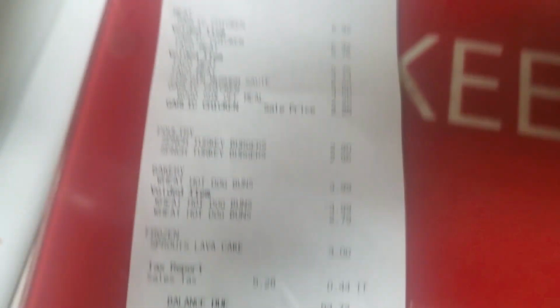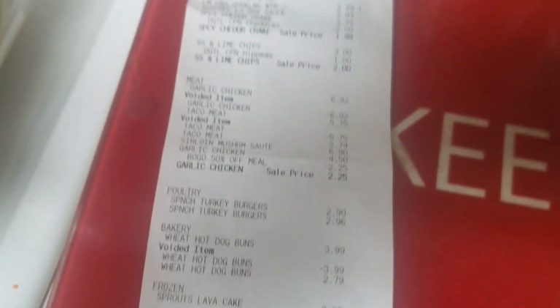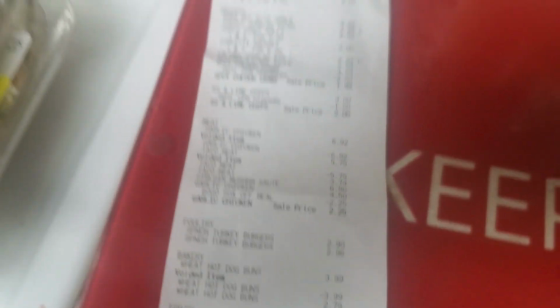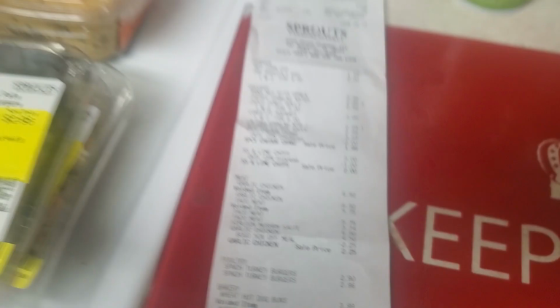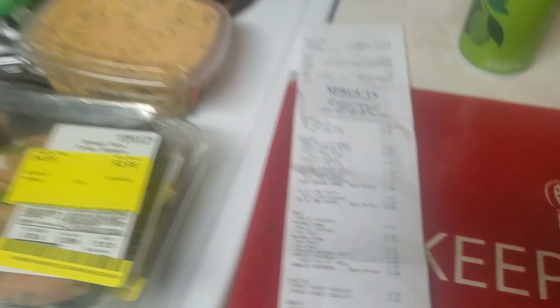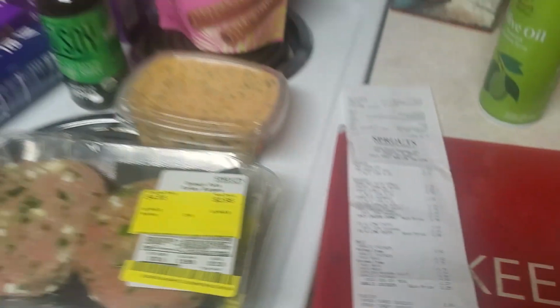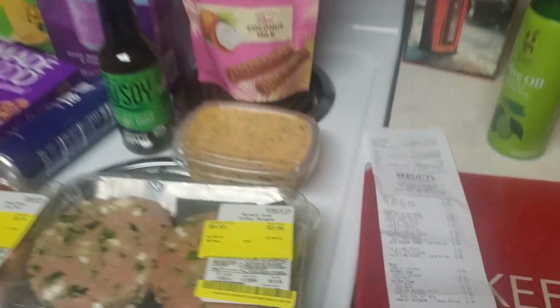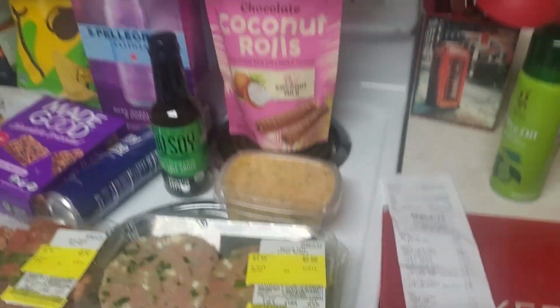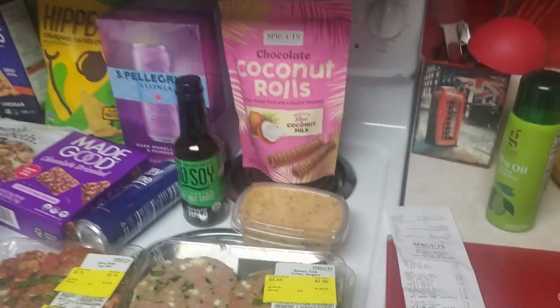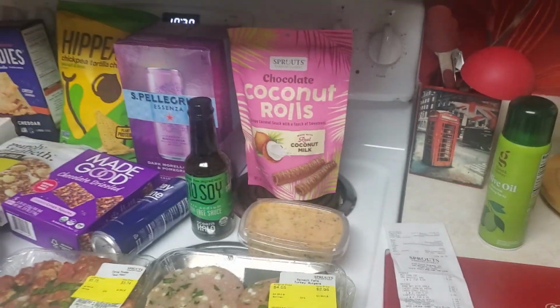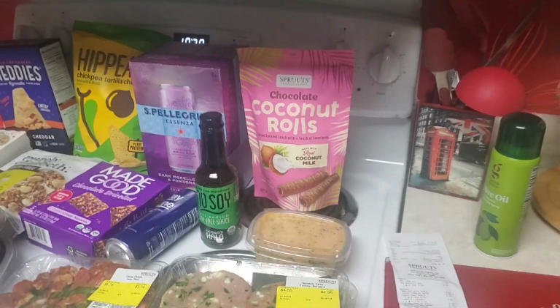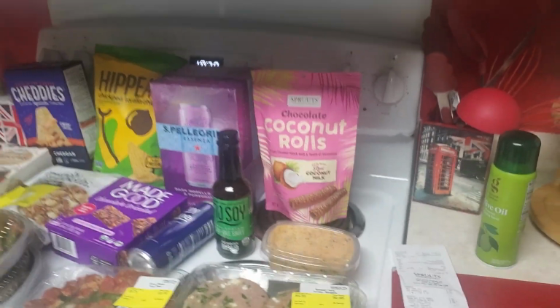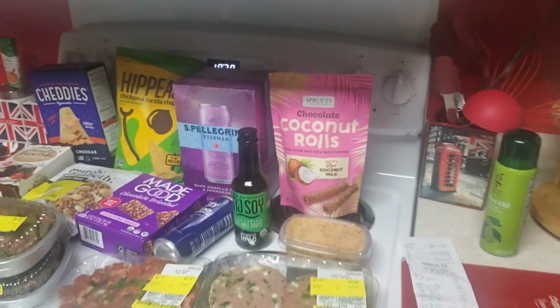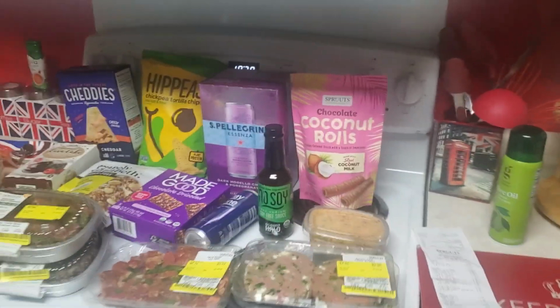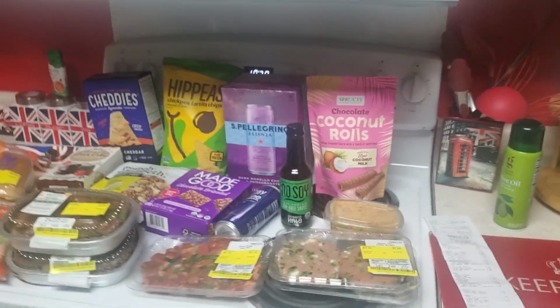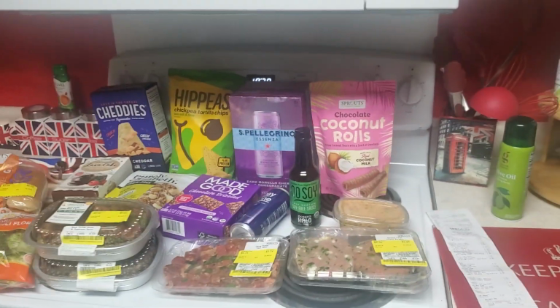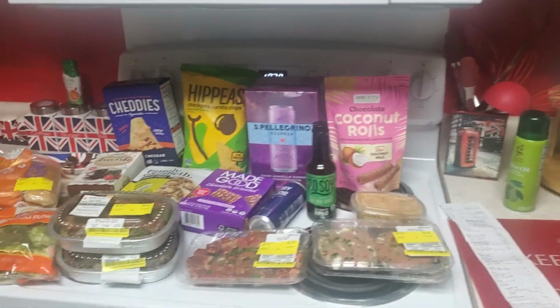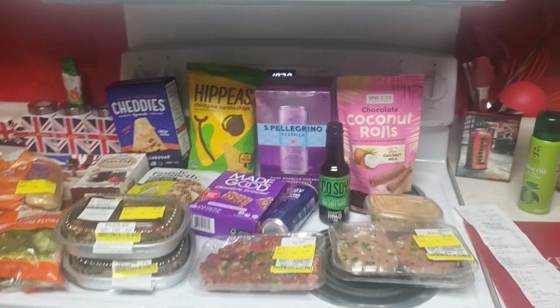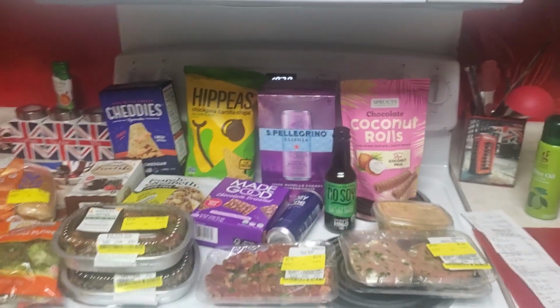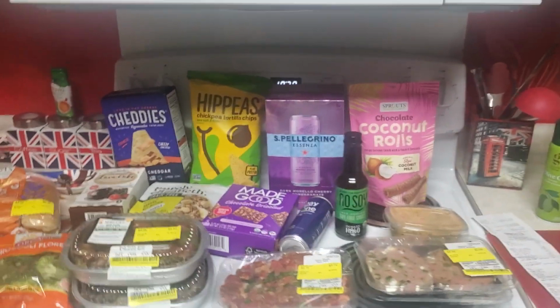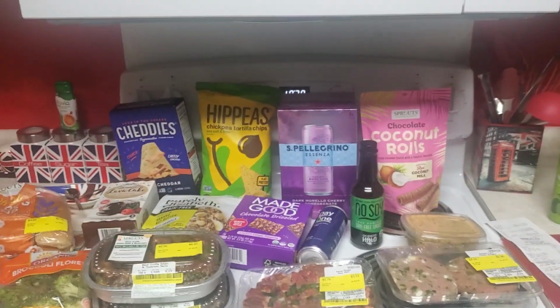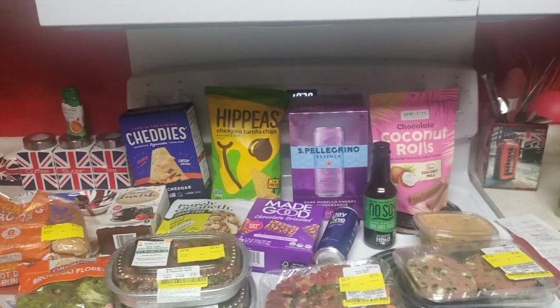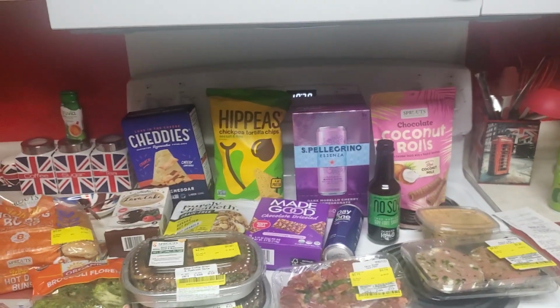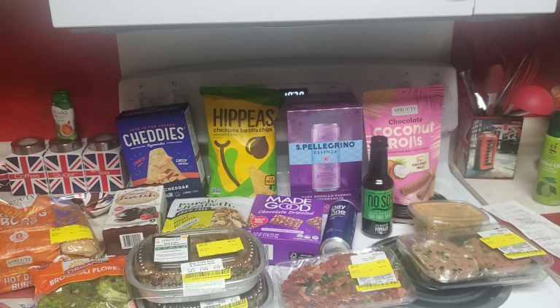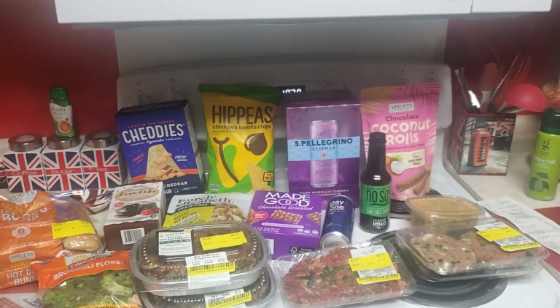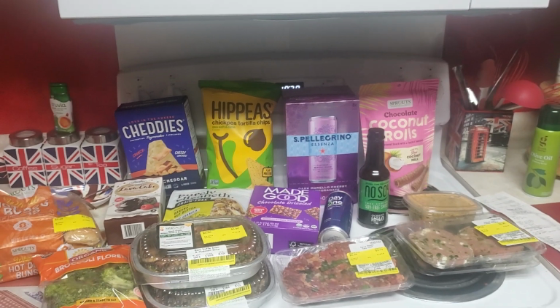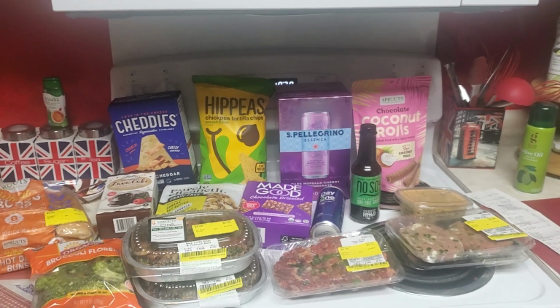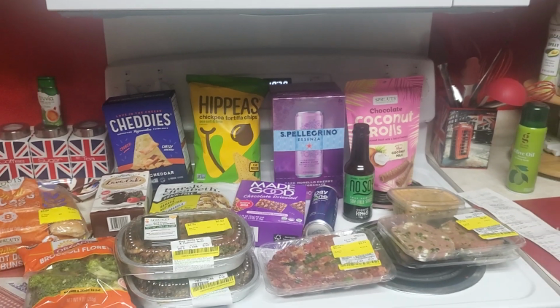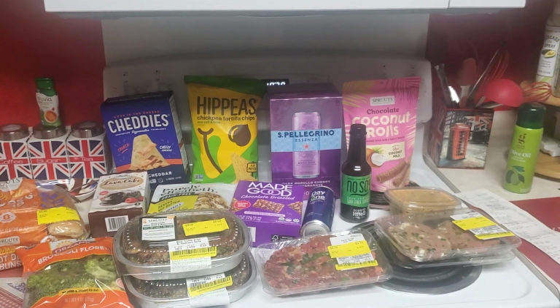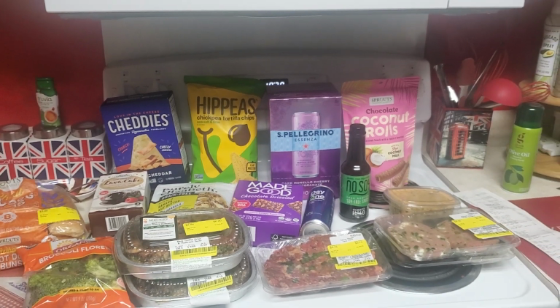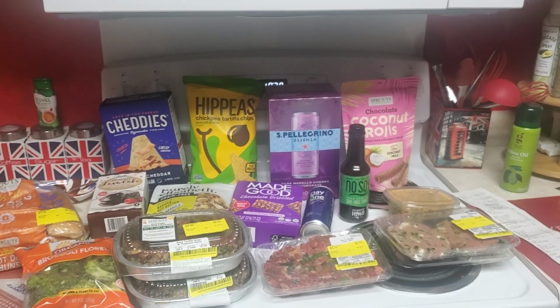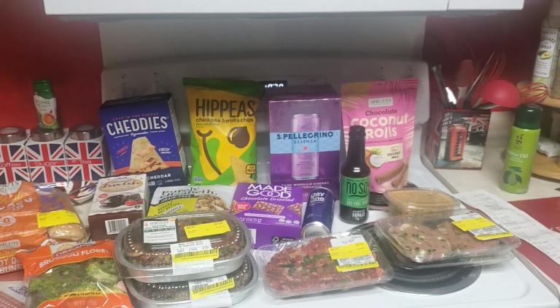So that is my Sprouts haul for the week. I thank you all for watching — please like and subscribe, and I'll see you in the next one.